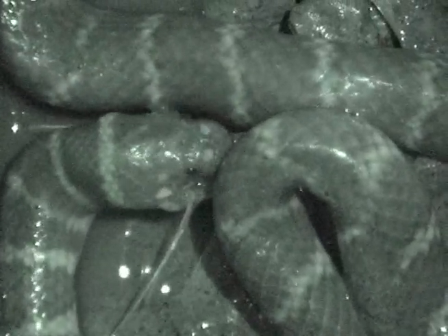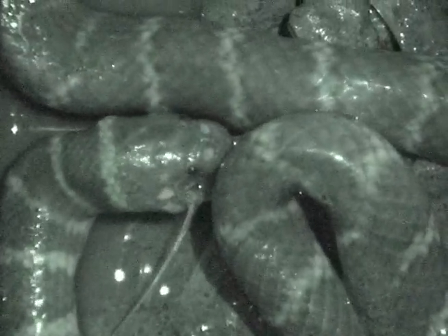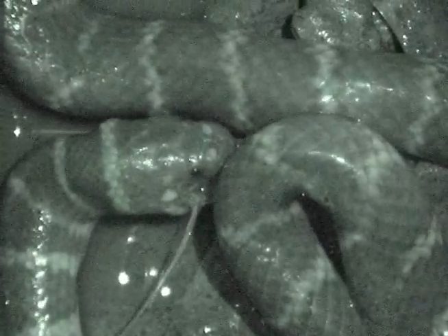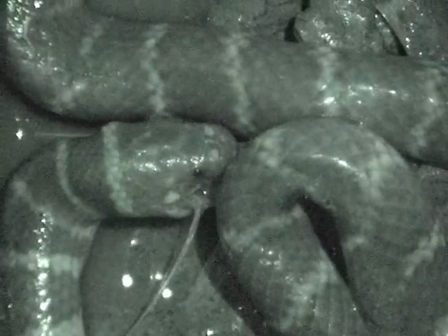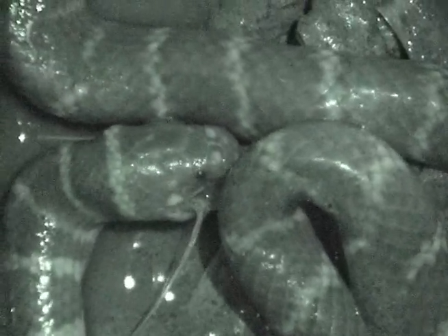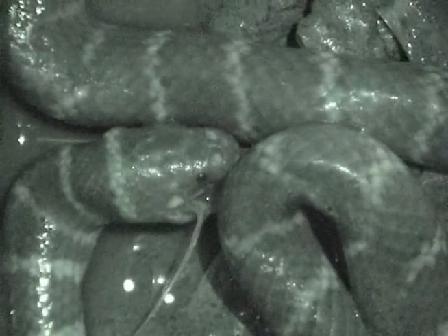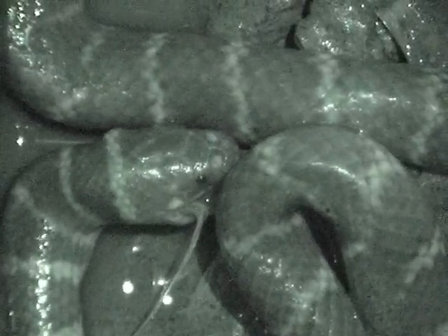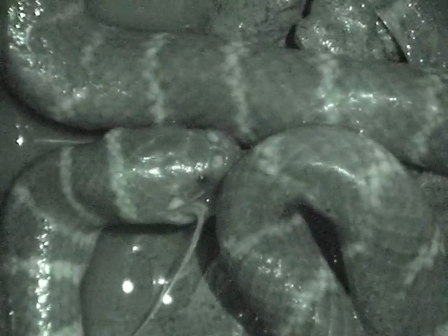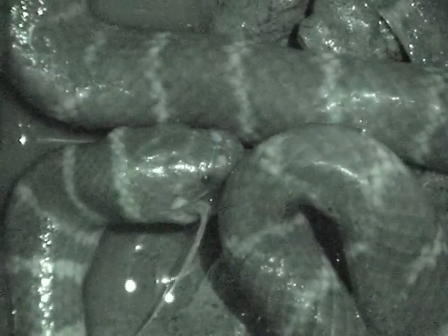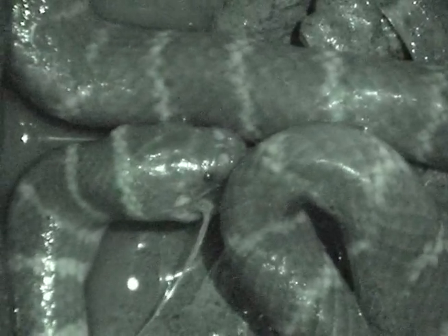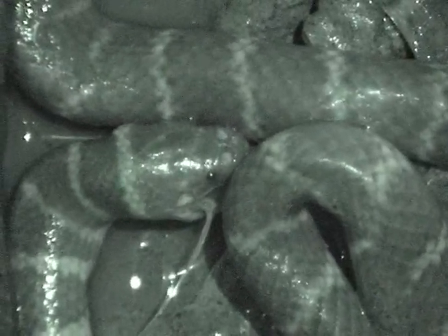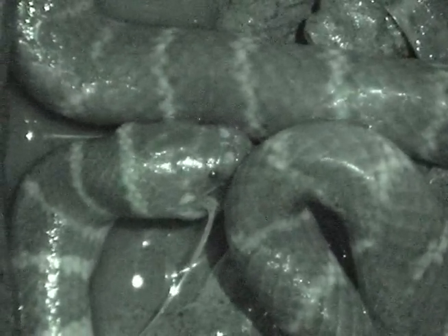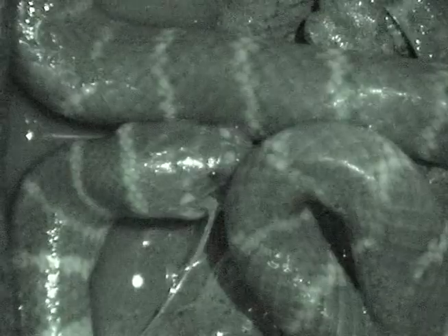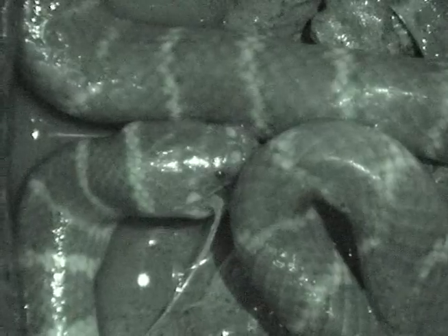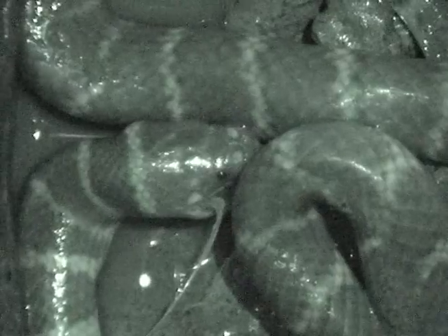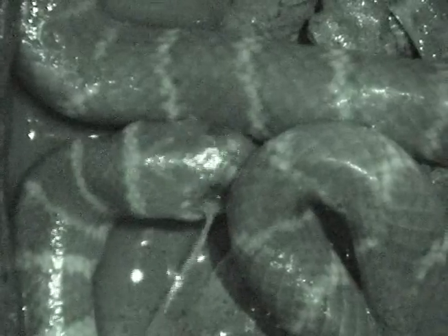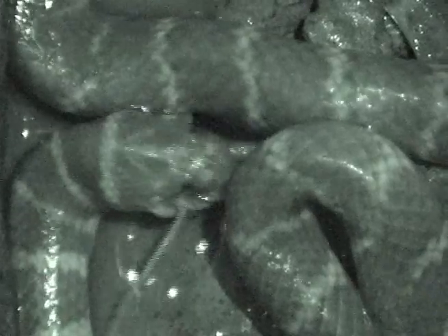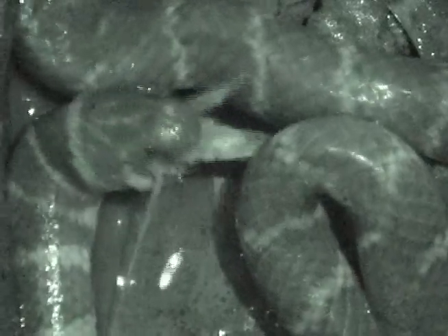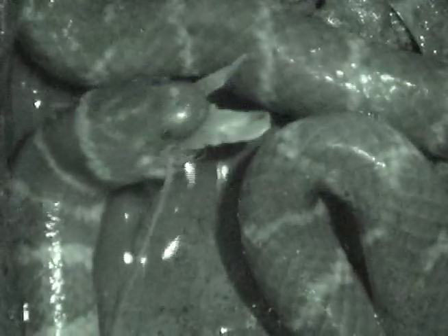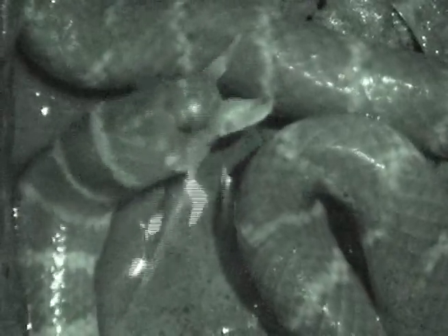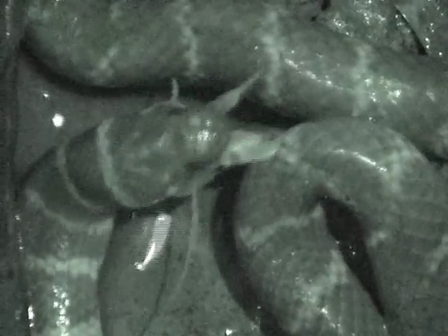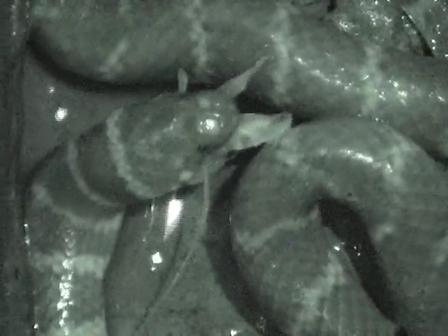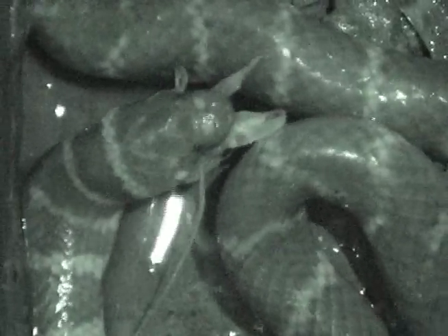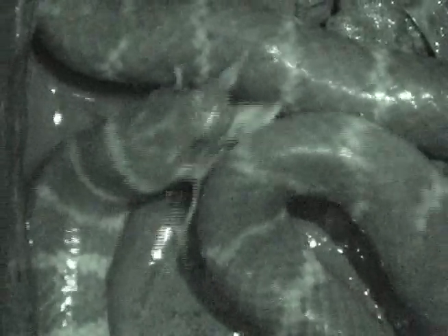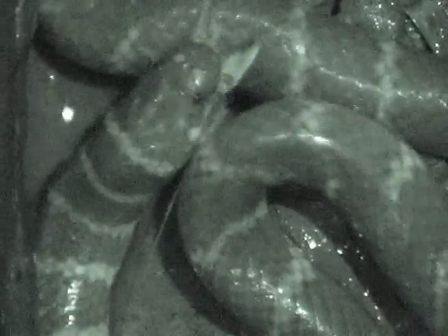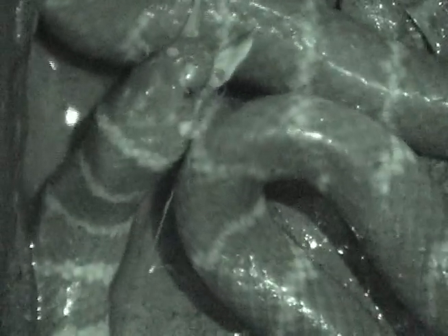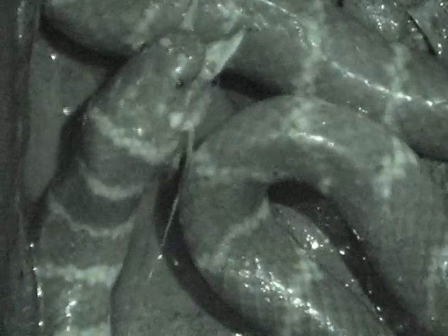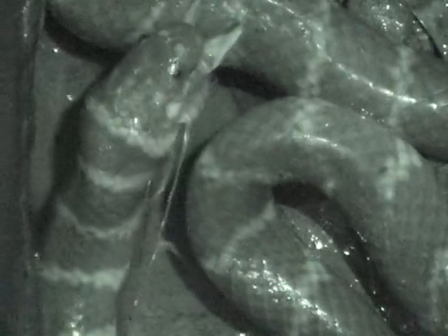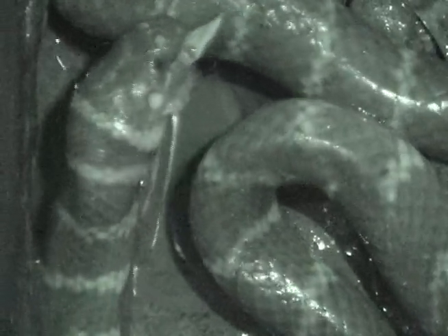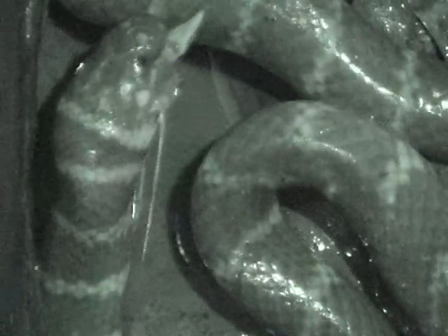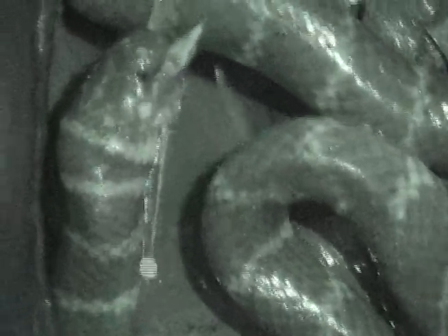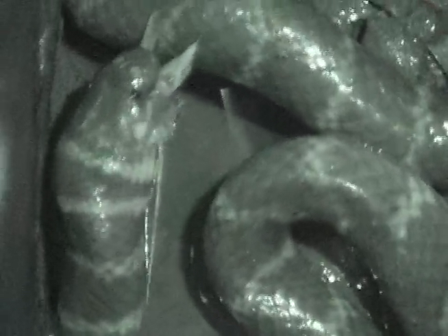Although this species of snake has rear fangs, no effects of venom on the prey were observed.